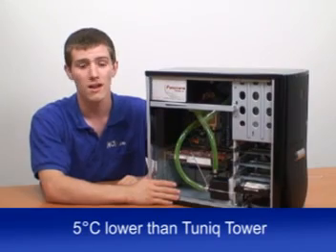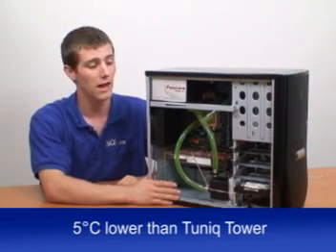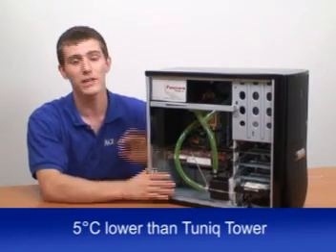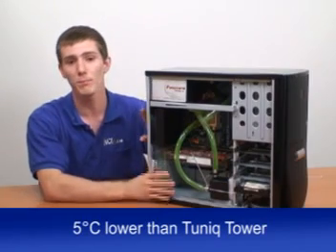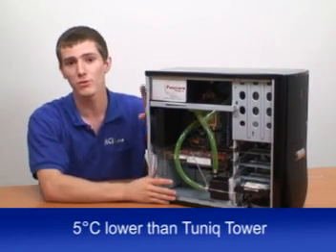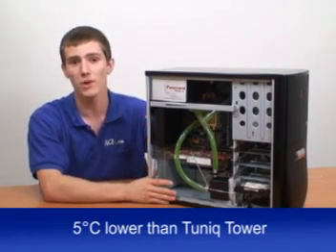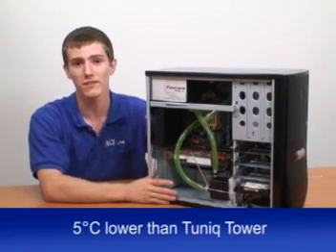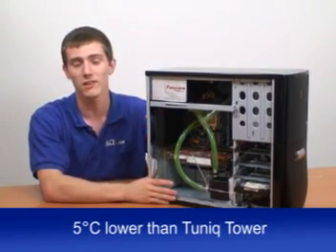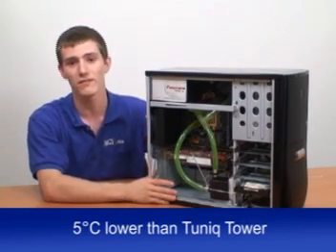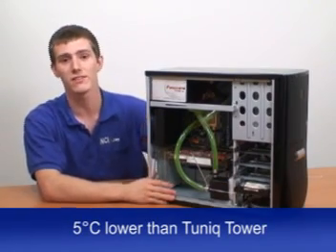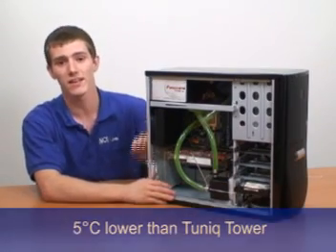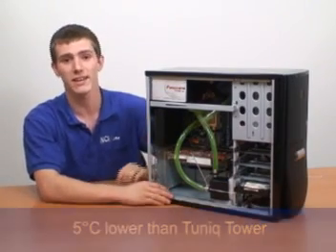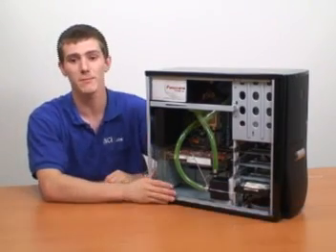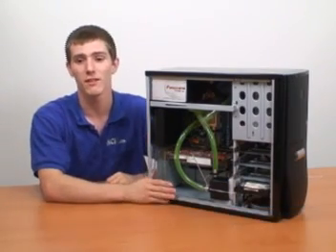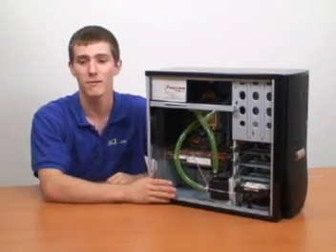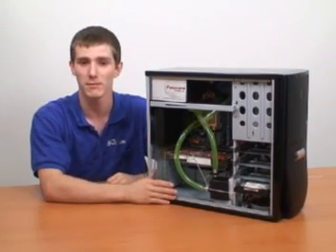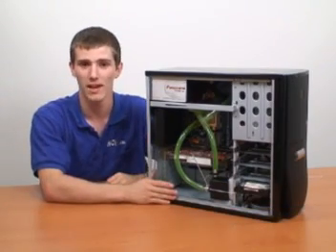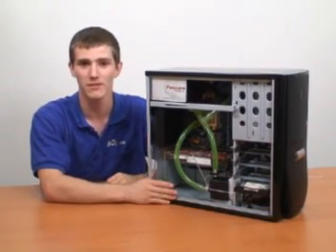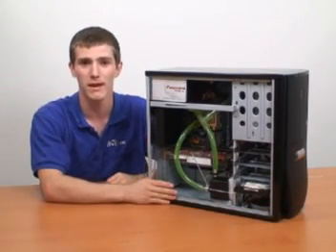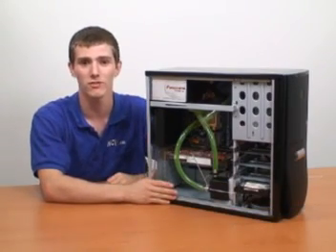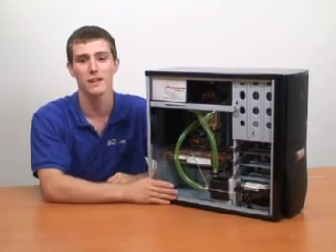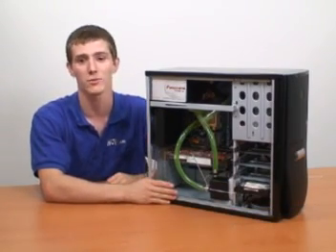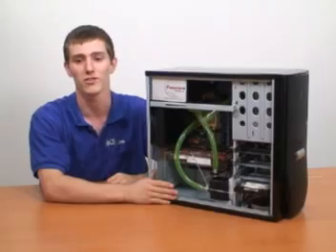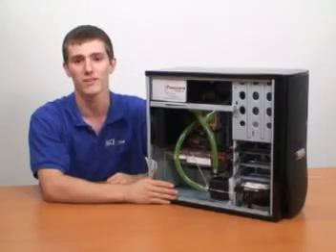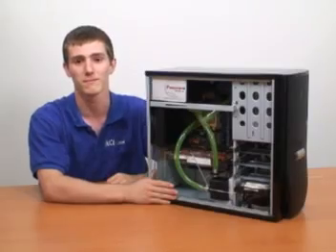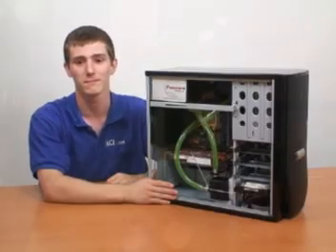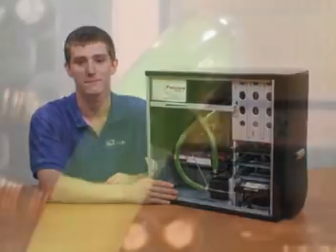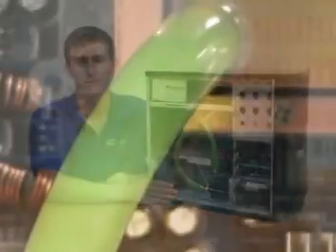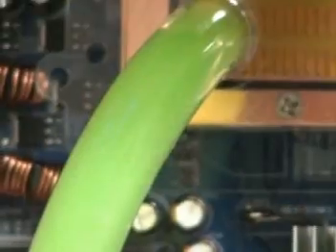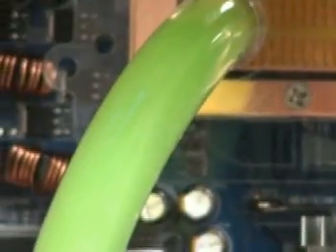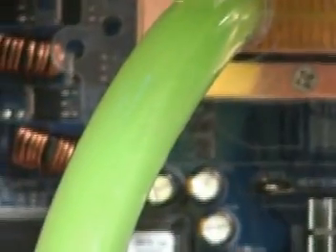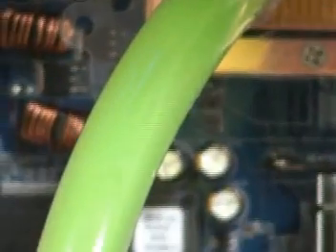I really hope you enjoyed this edition of NCIX Tech Tips. My name is Linus Sebastian. Thanks for watching — I'll see you next time.